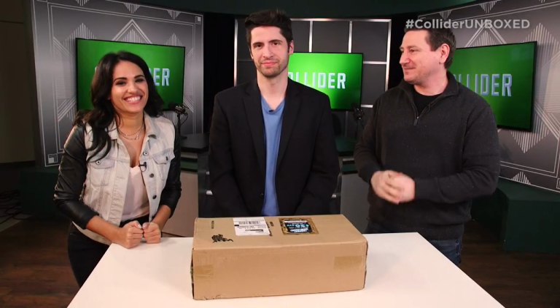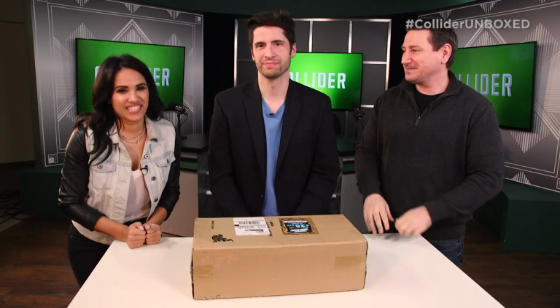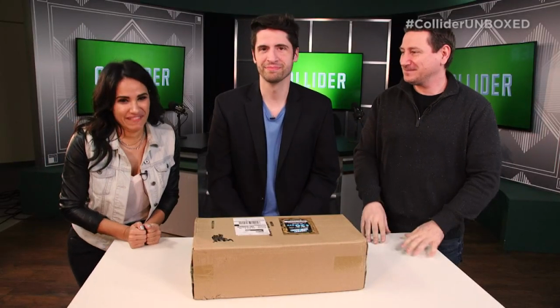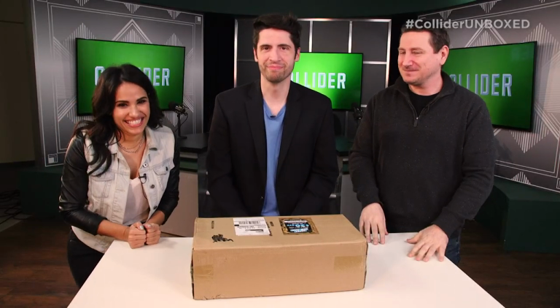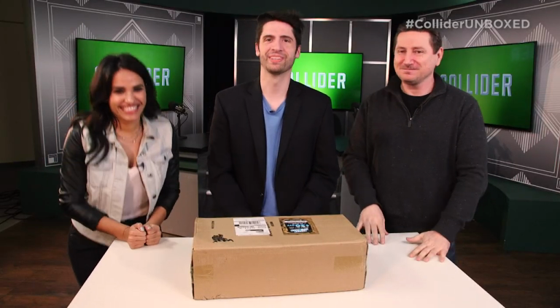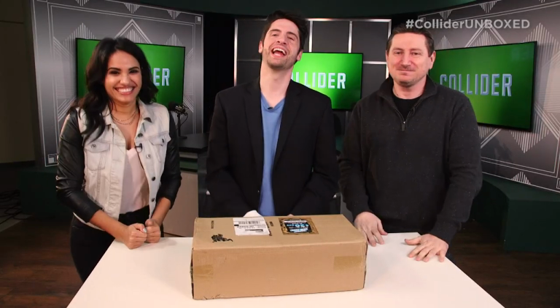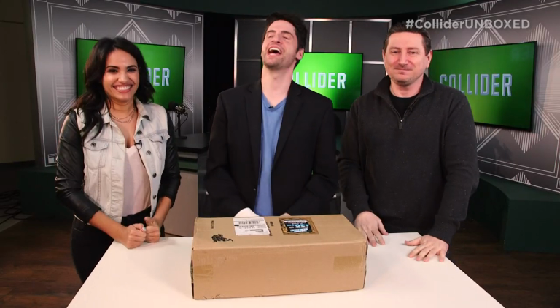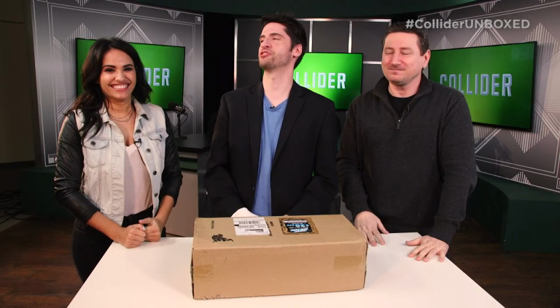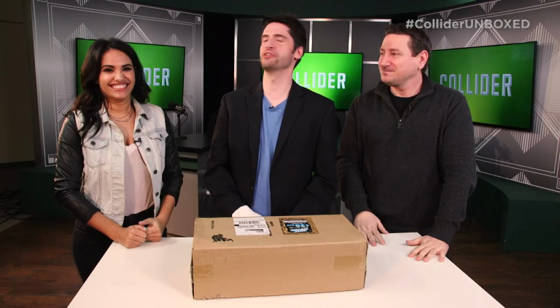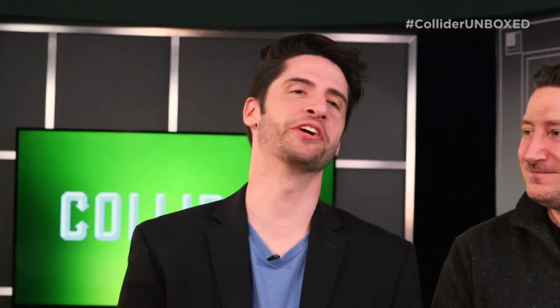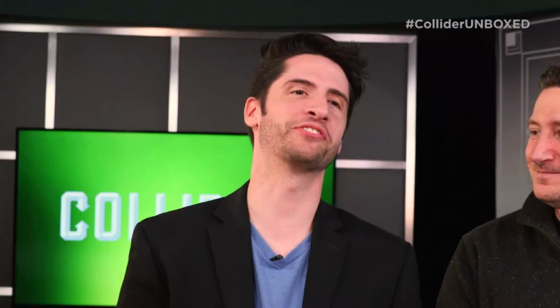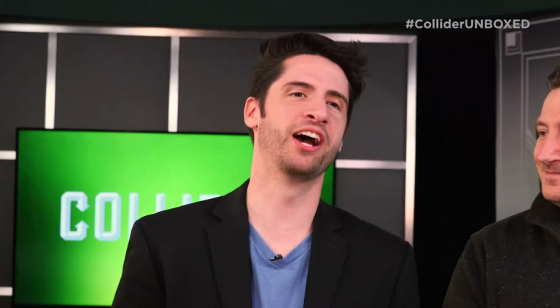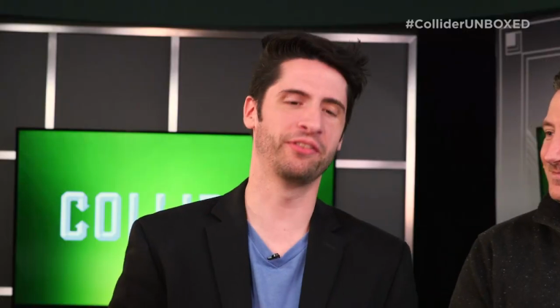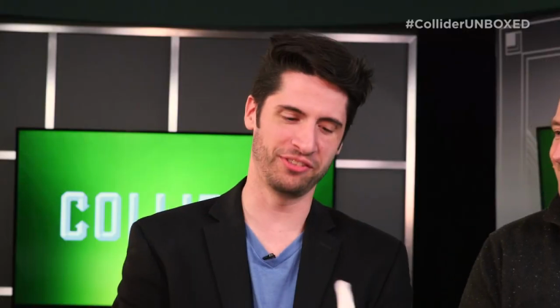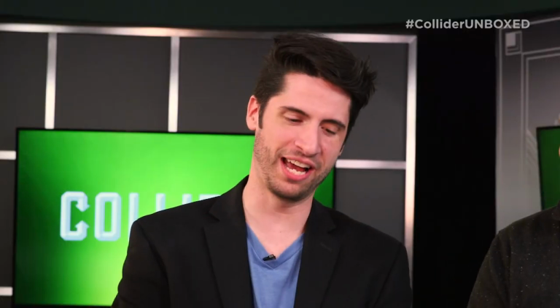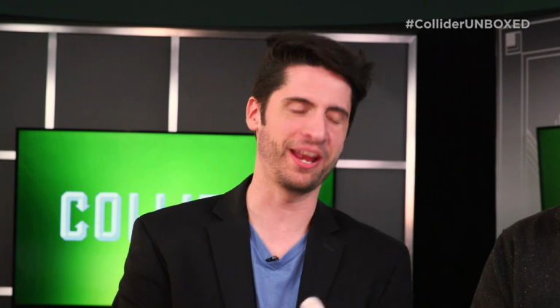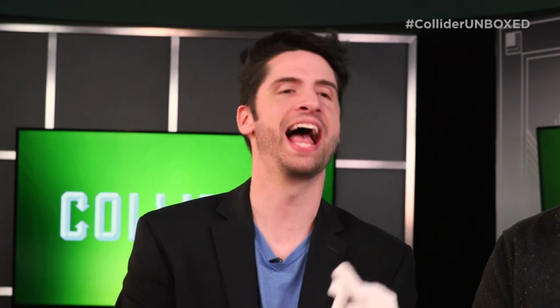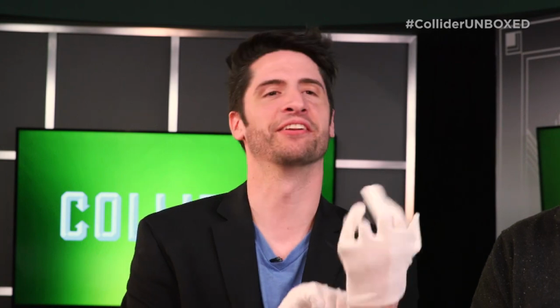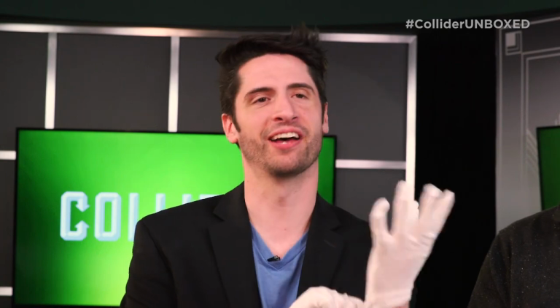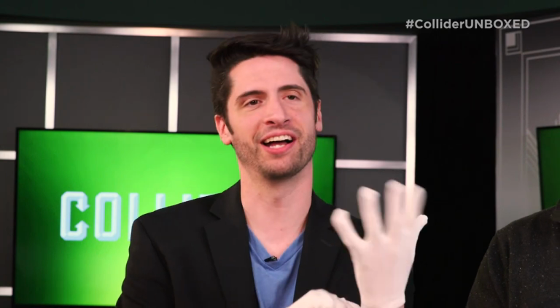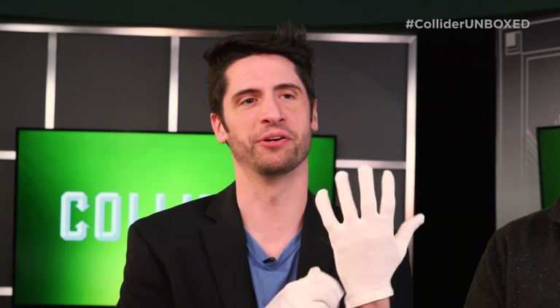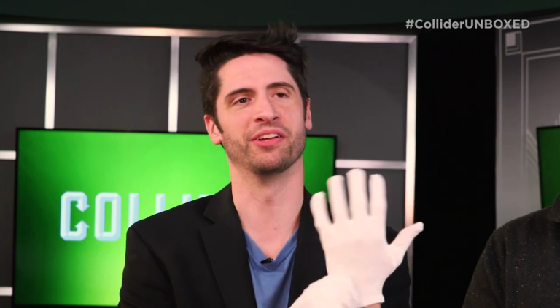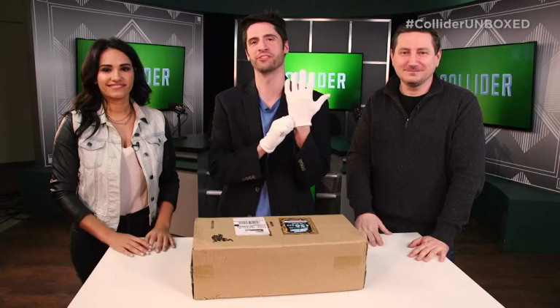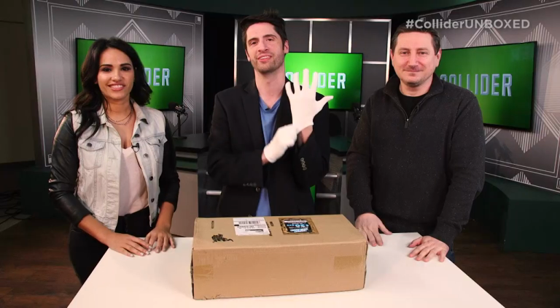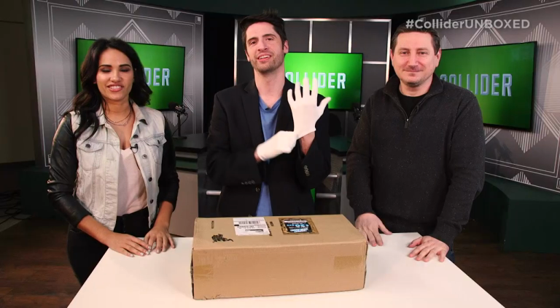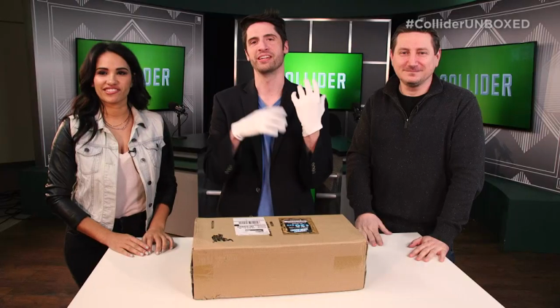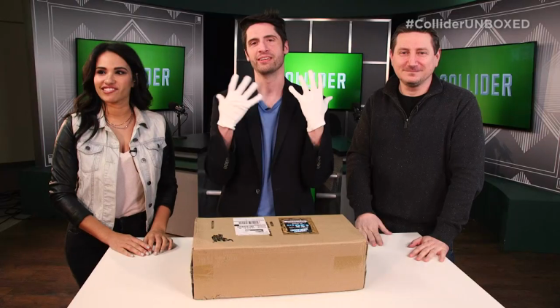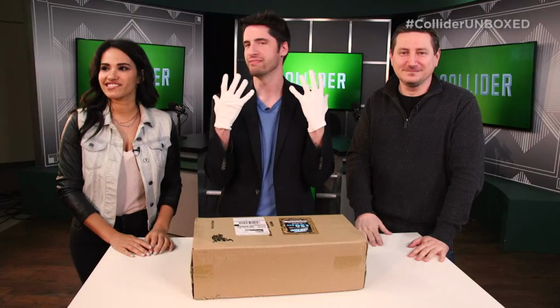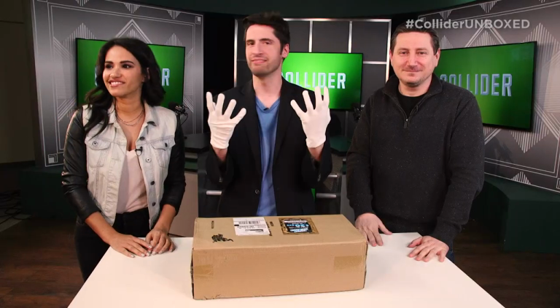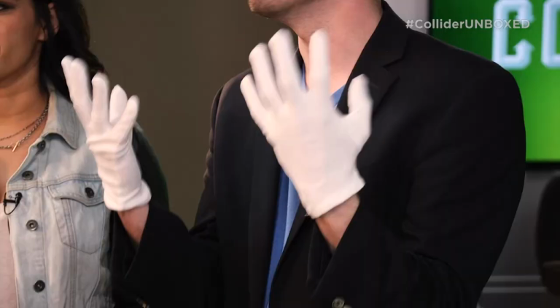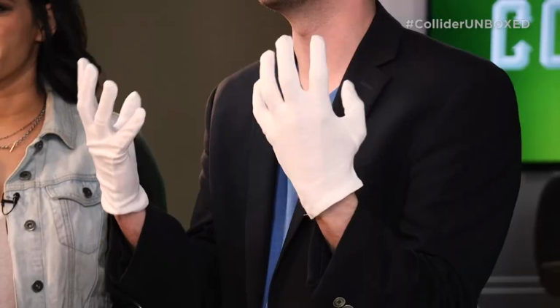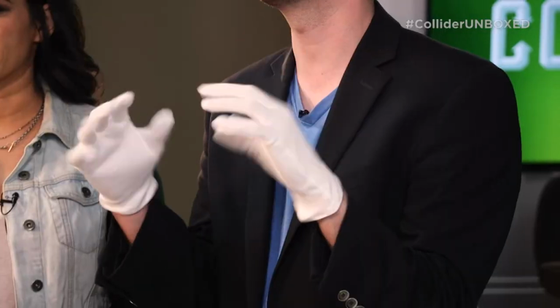It's like Christmas. And as true nerds know, this is how you handle the hot toys. You're so gross. I know.